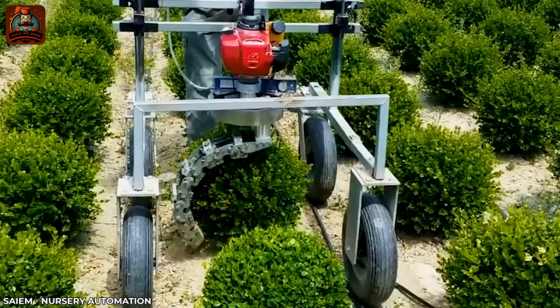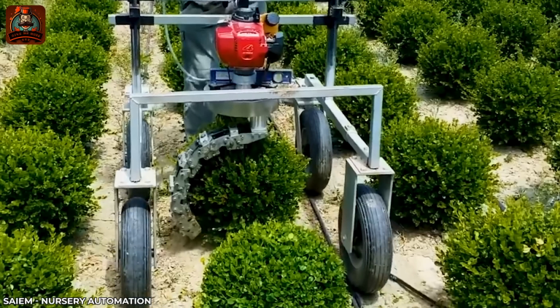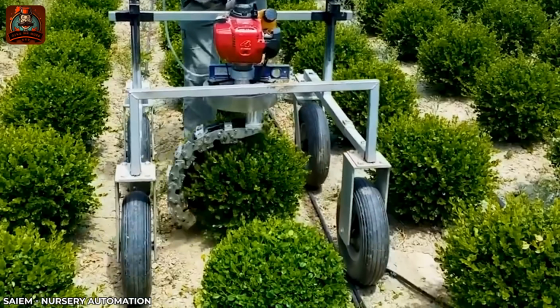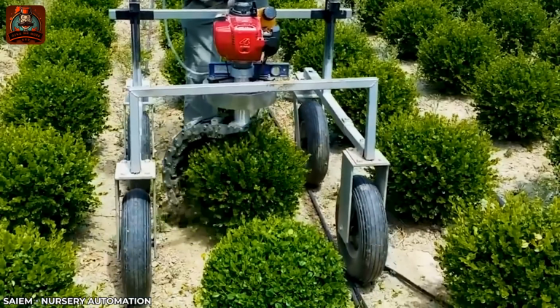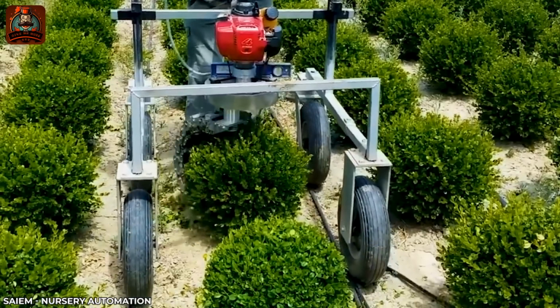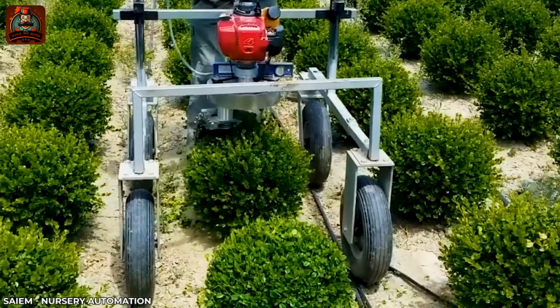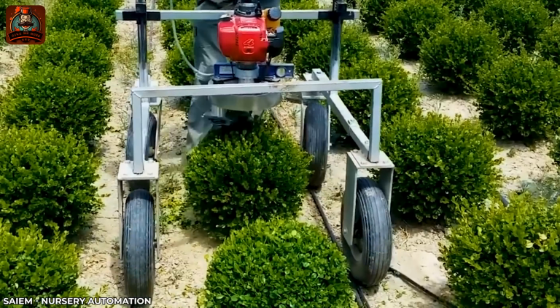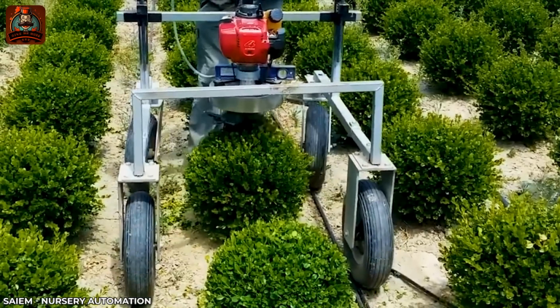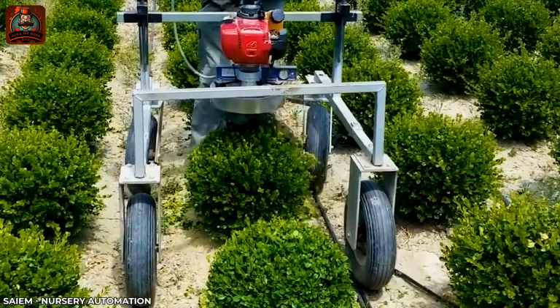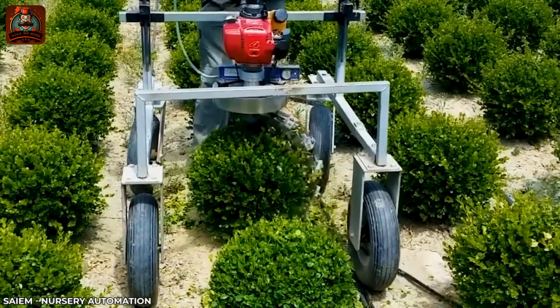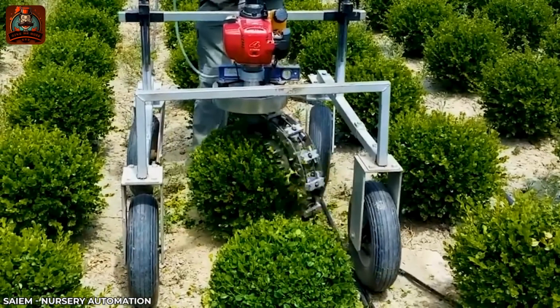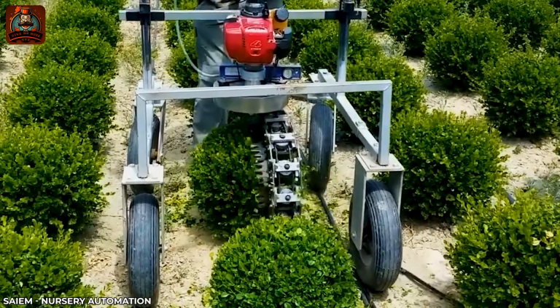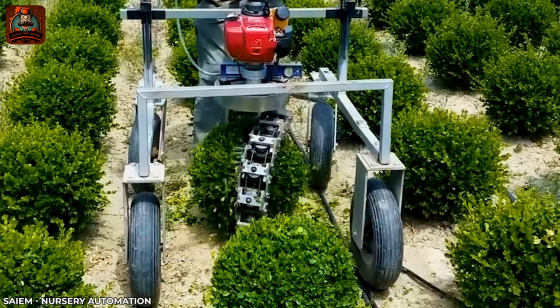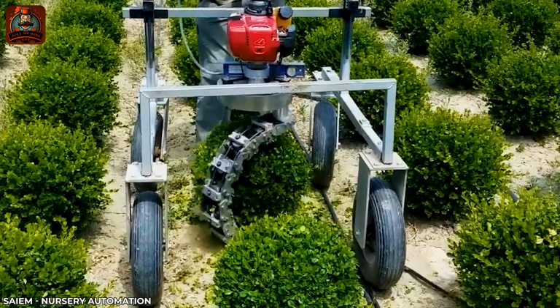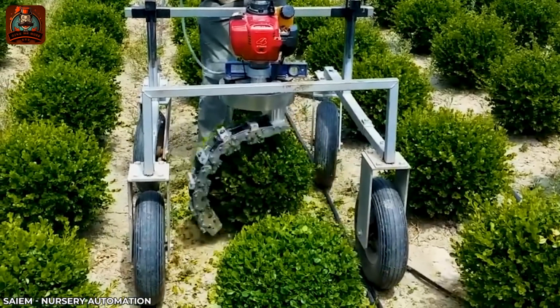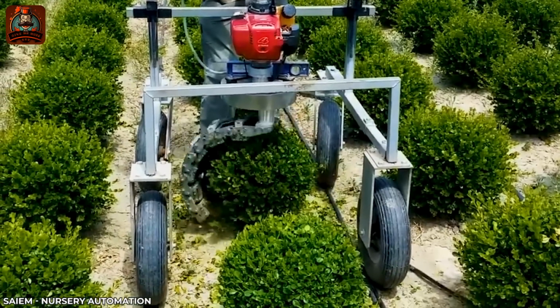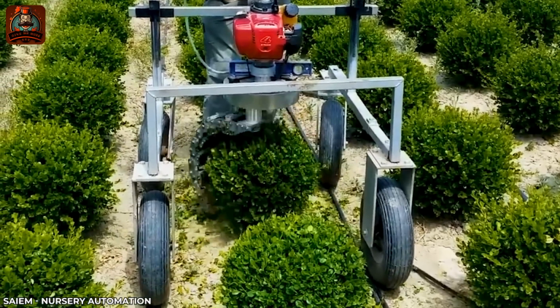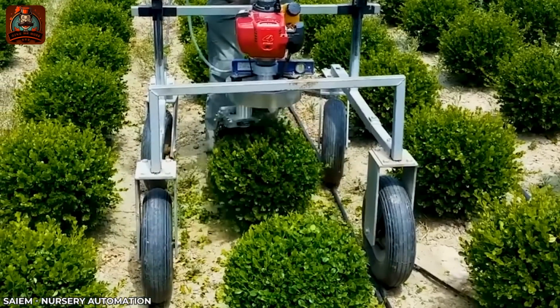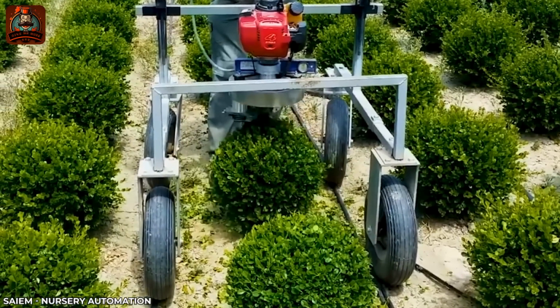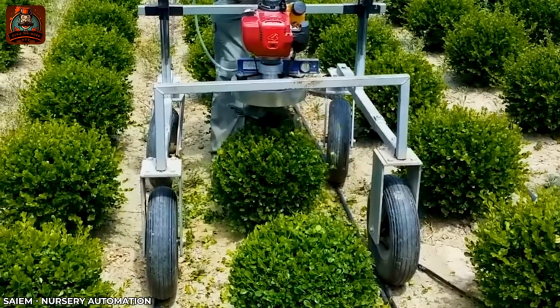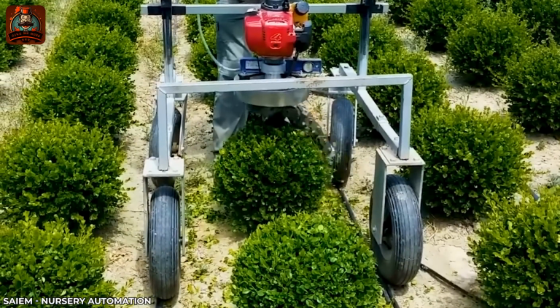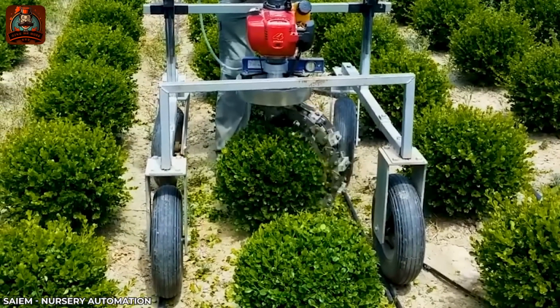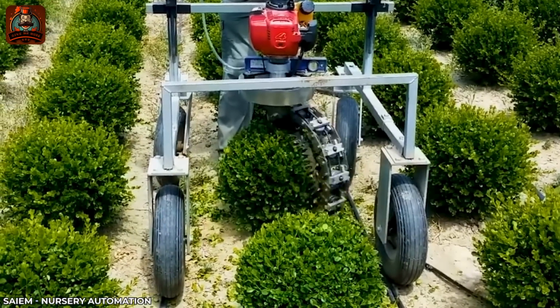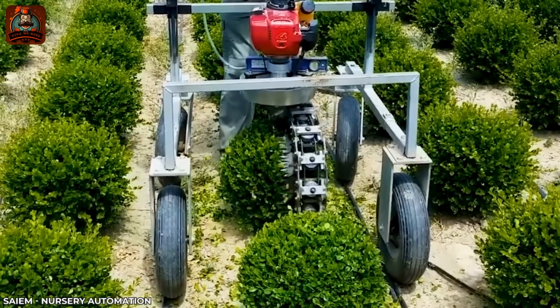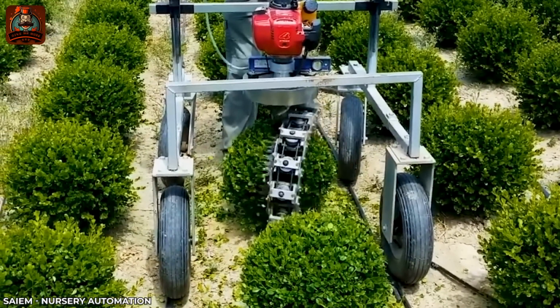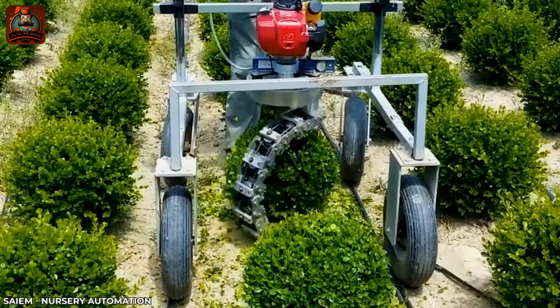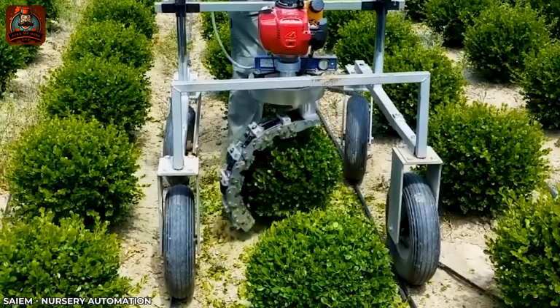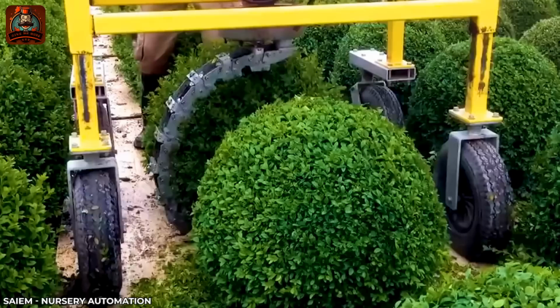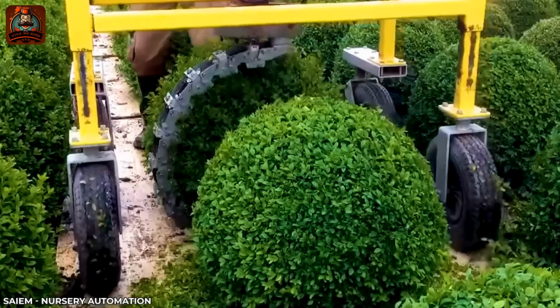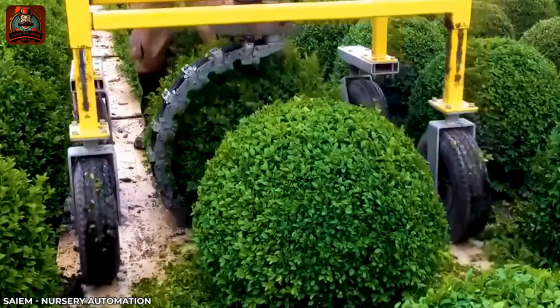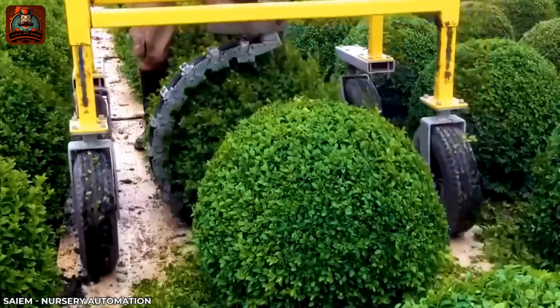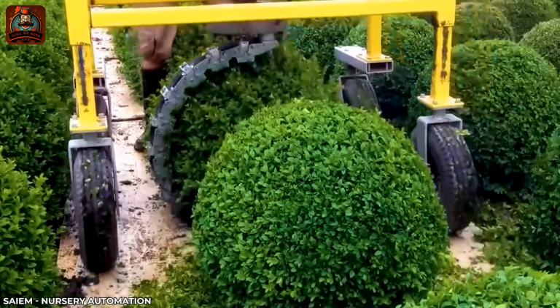To solve the tree pruning problem, a farmer created a super fast branch trimming machine.